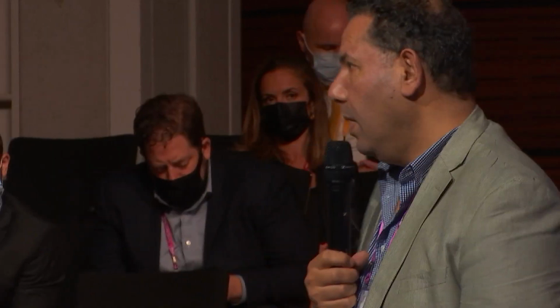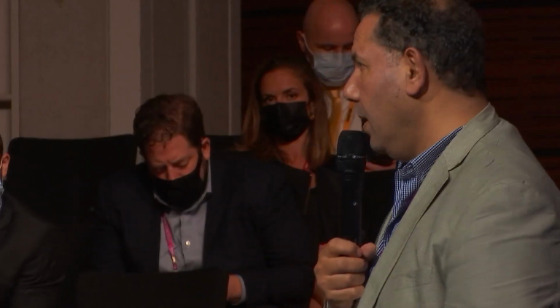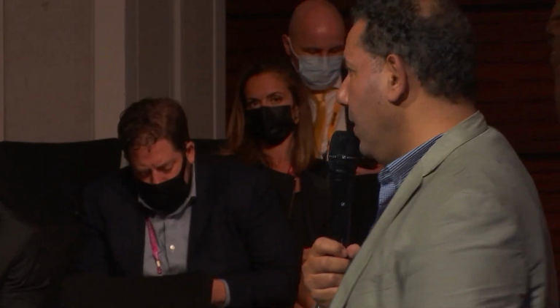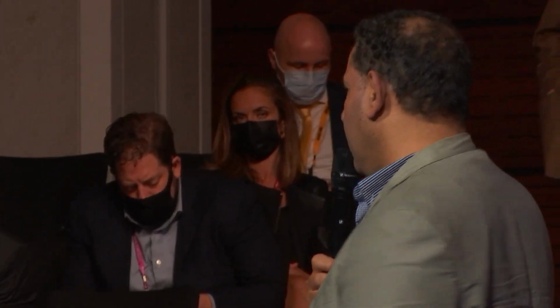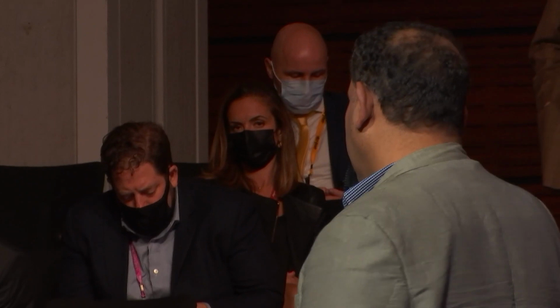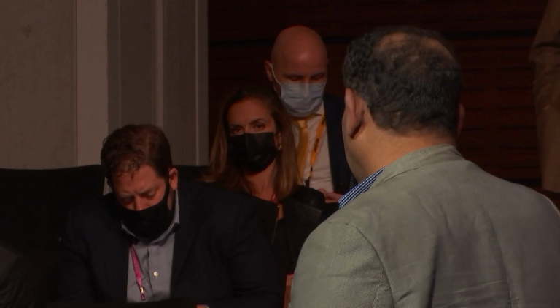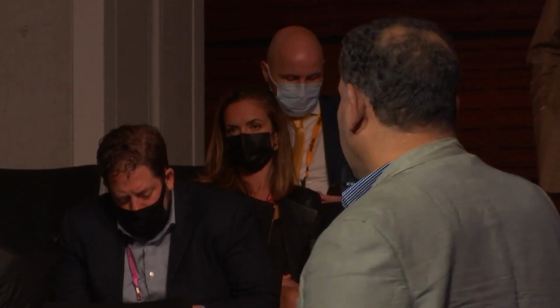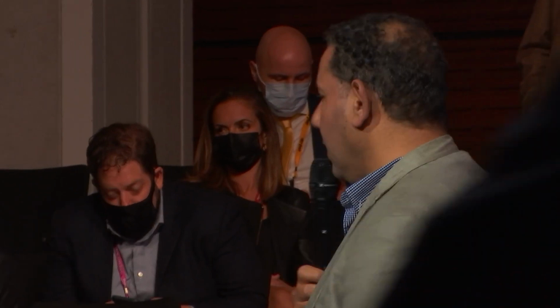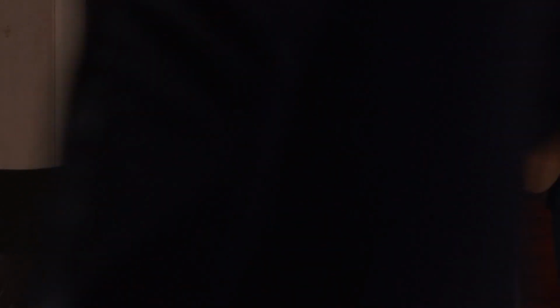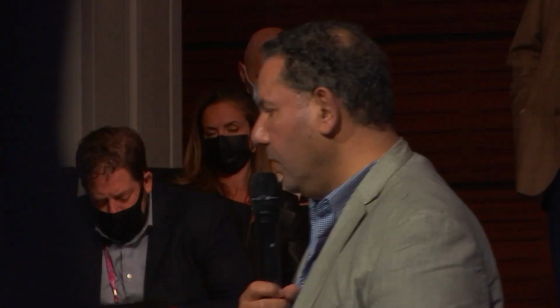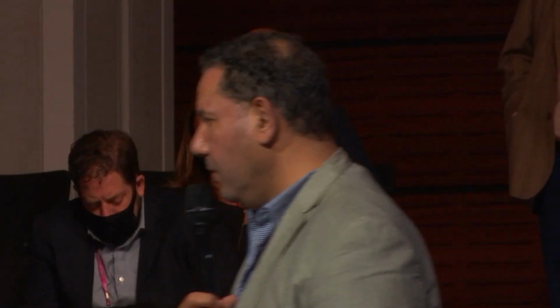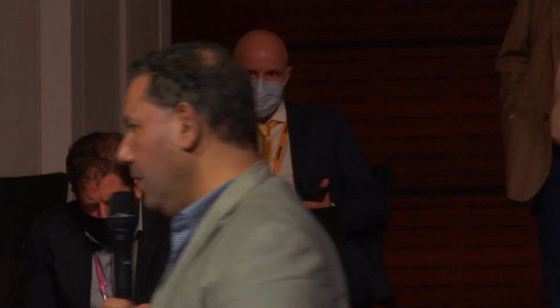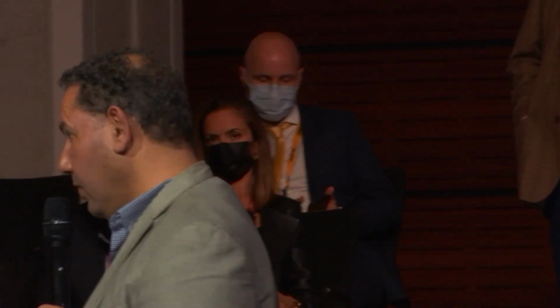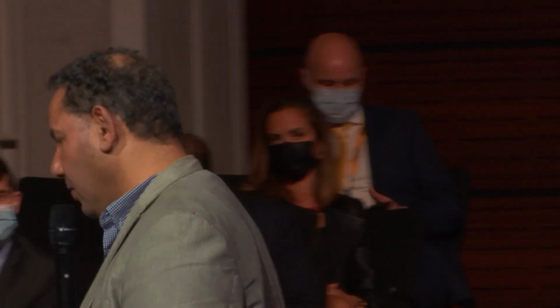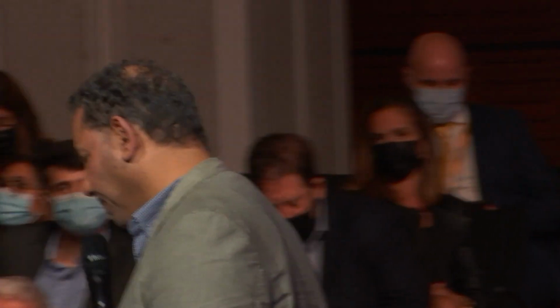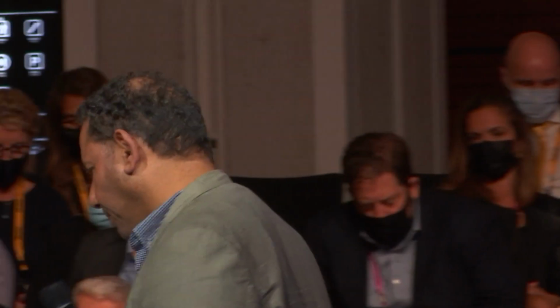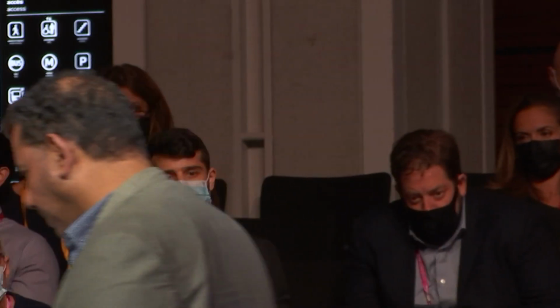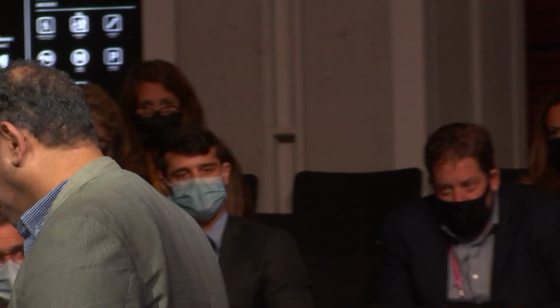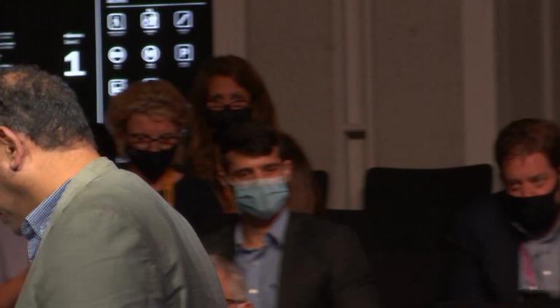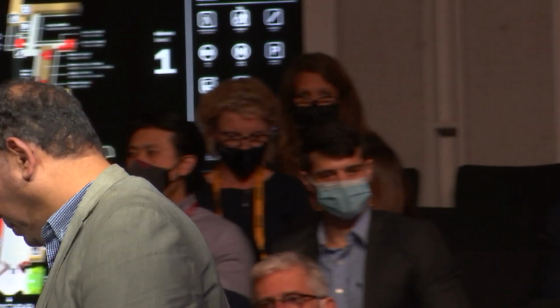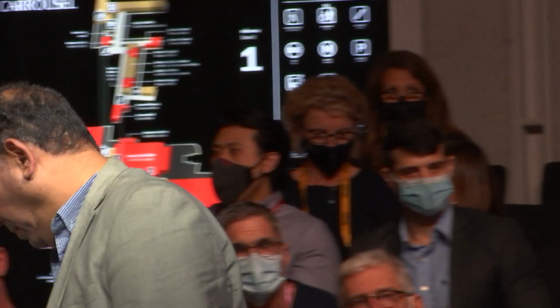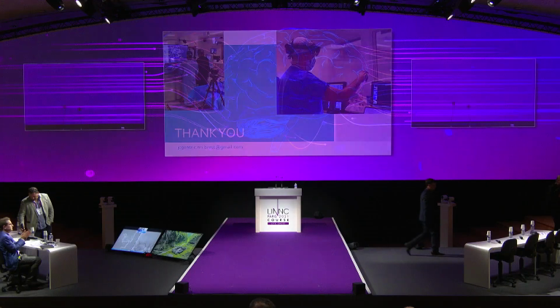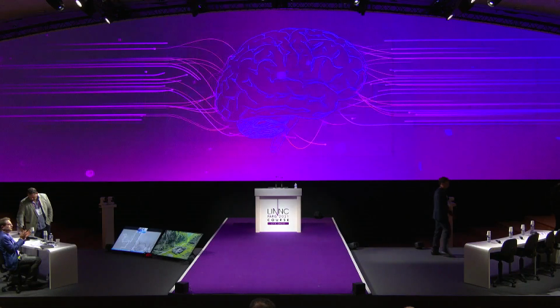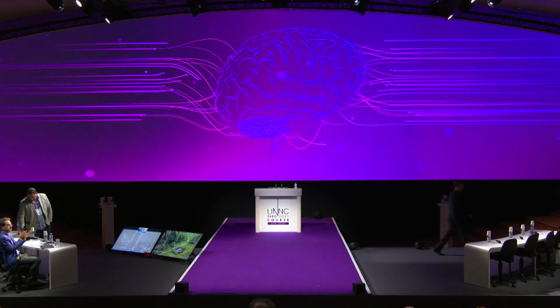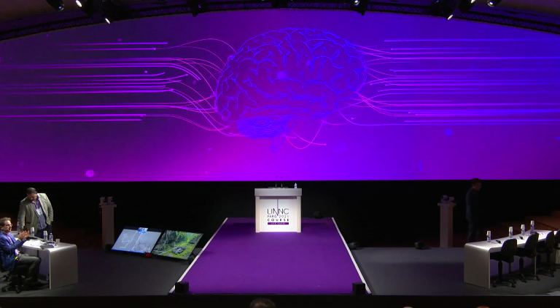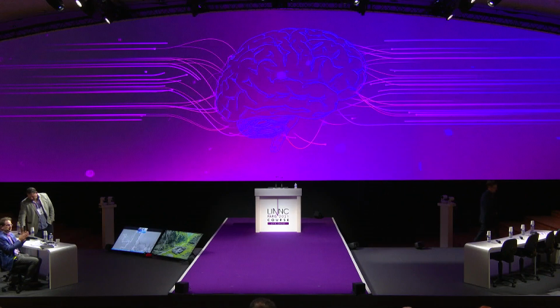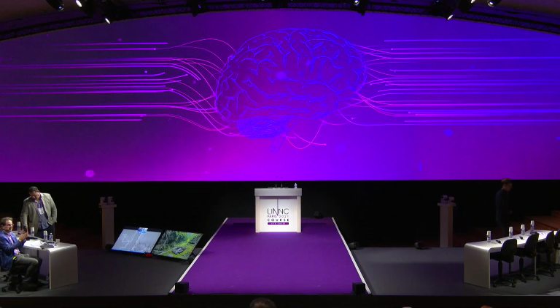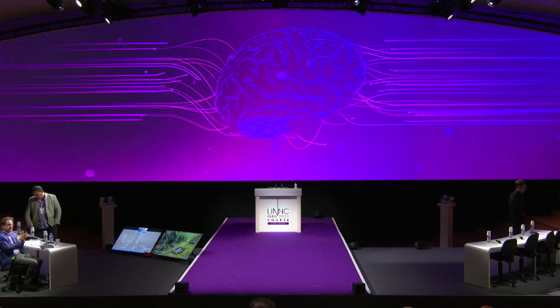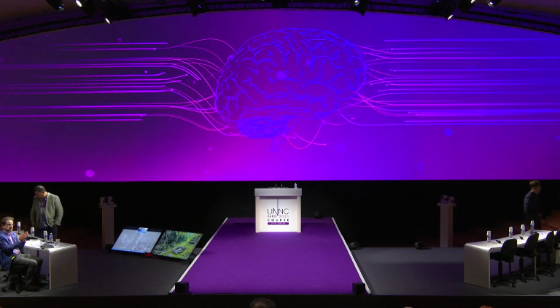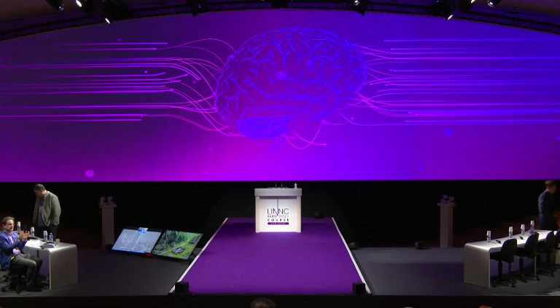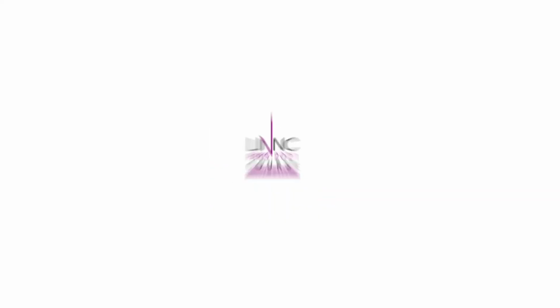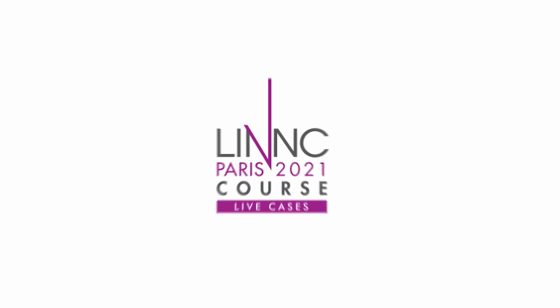And that wraps up the Stryker Symposium for today. Thank you.